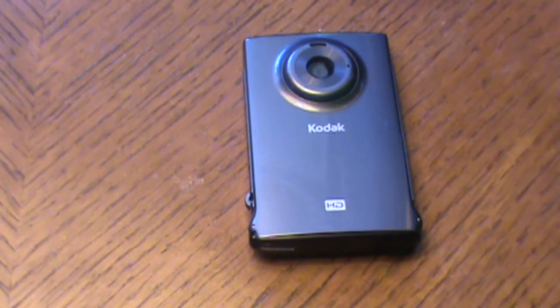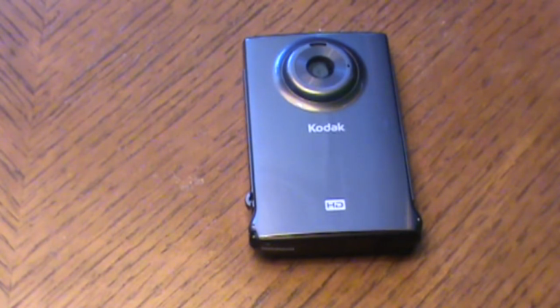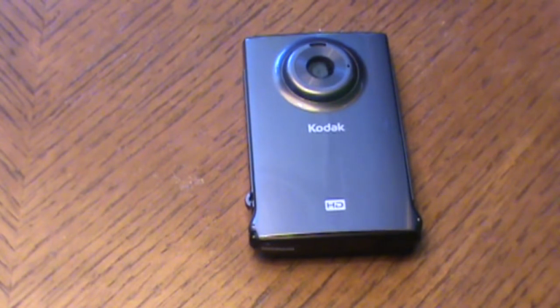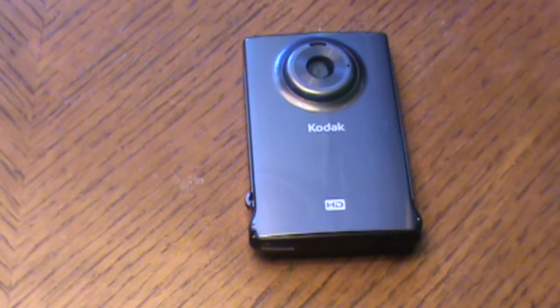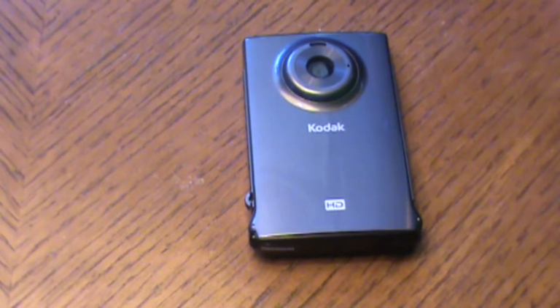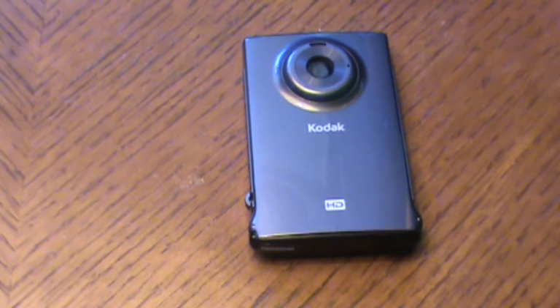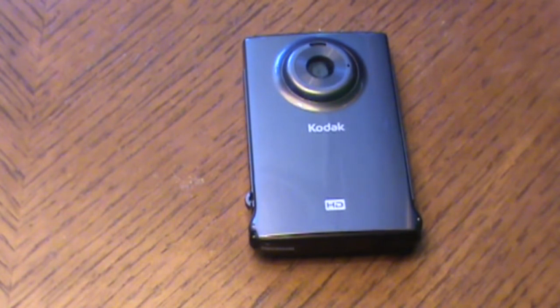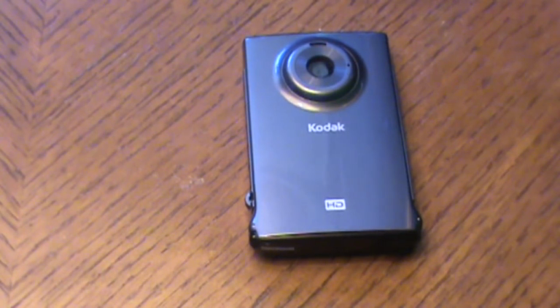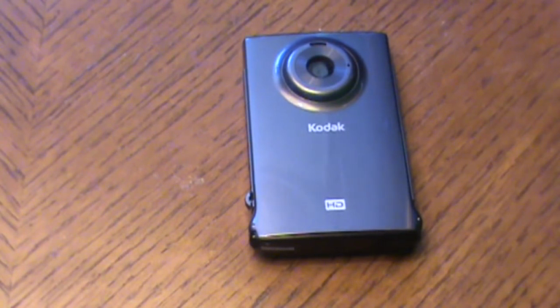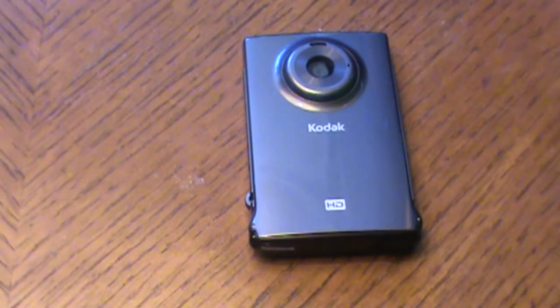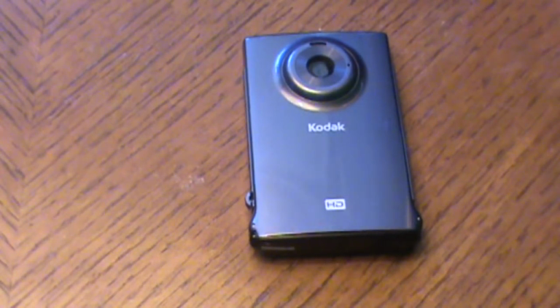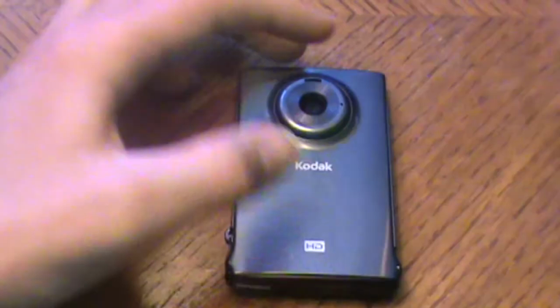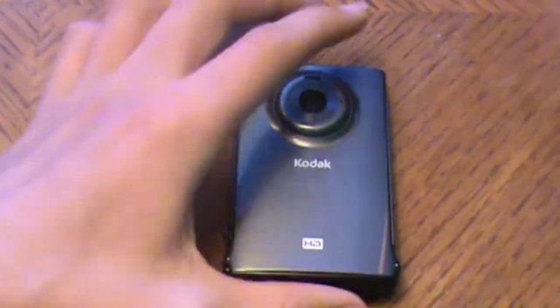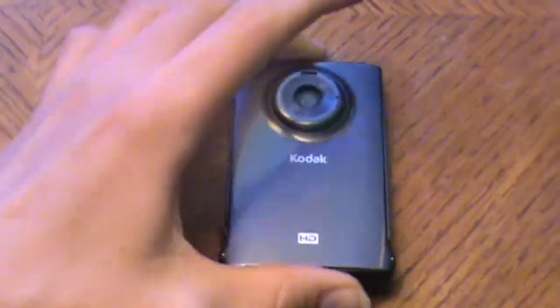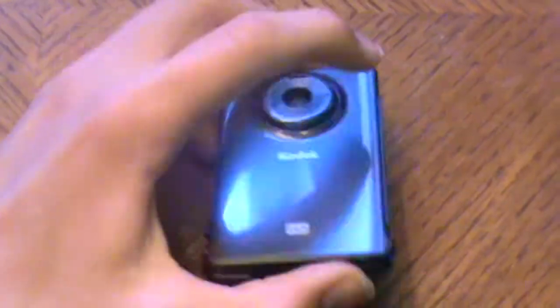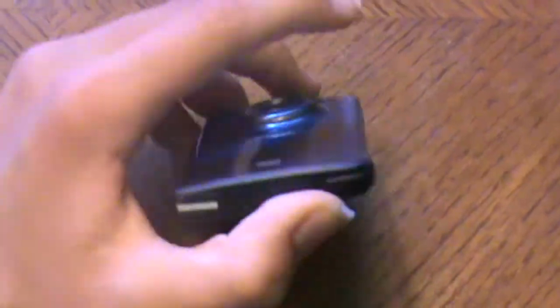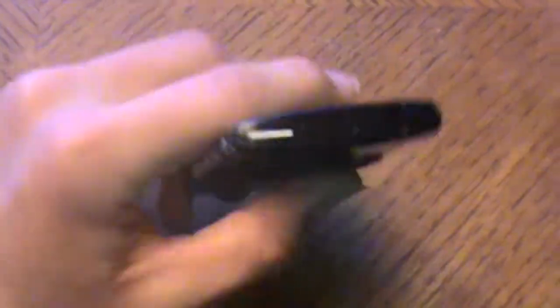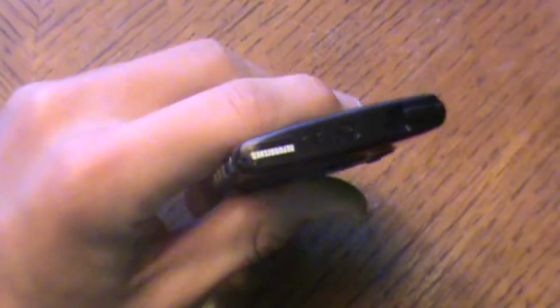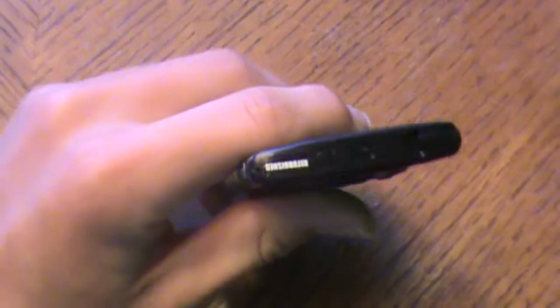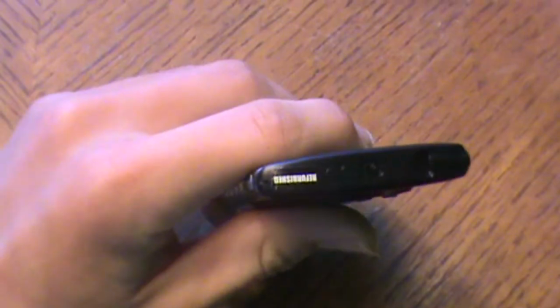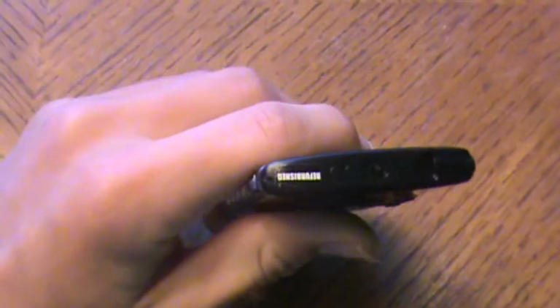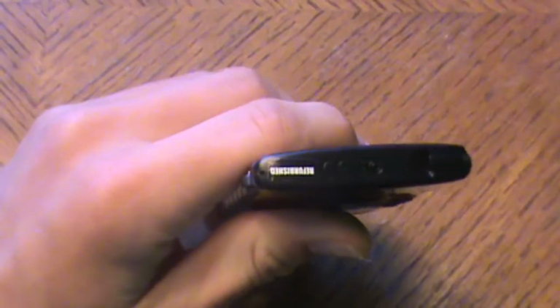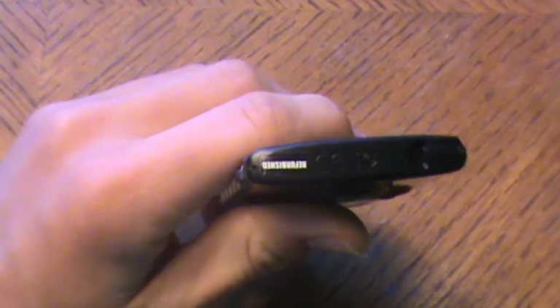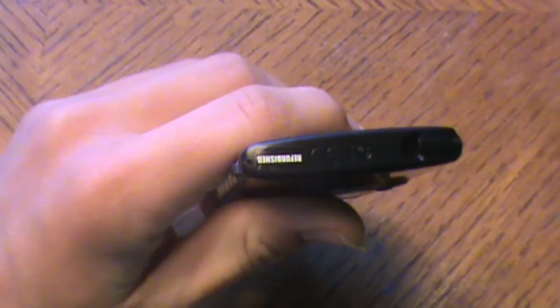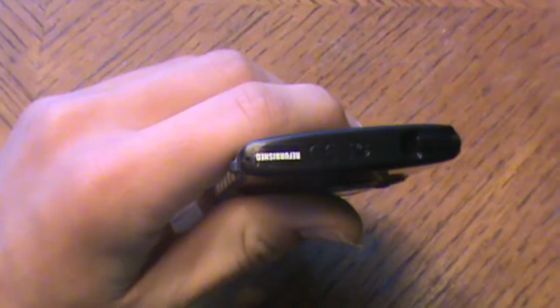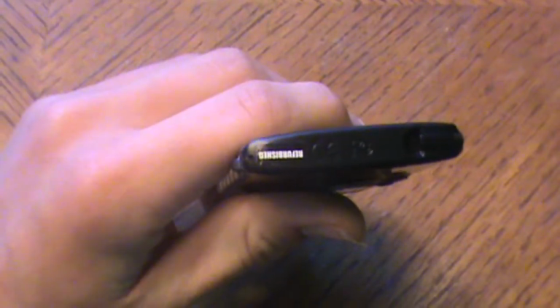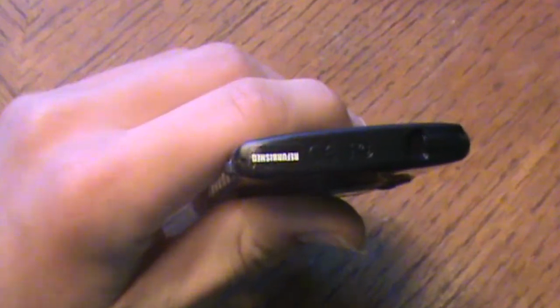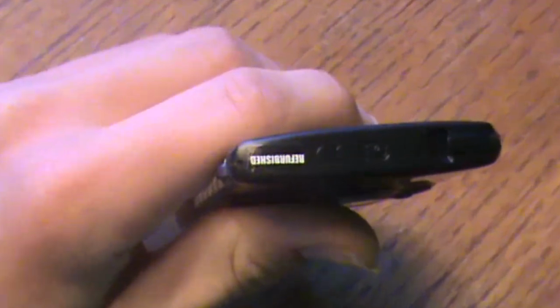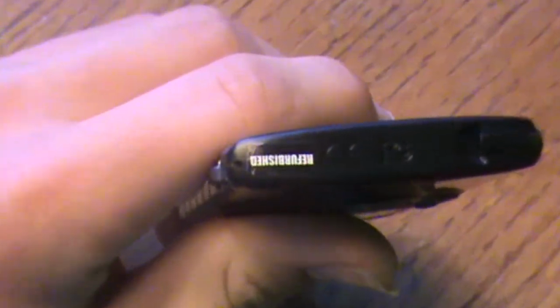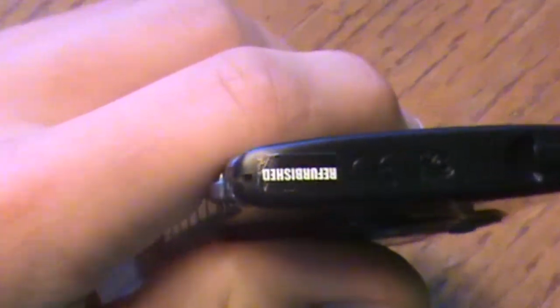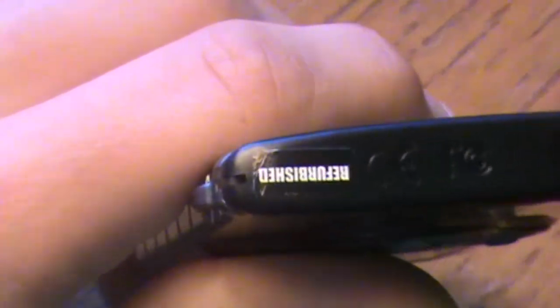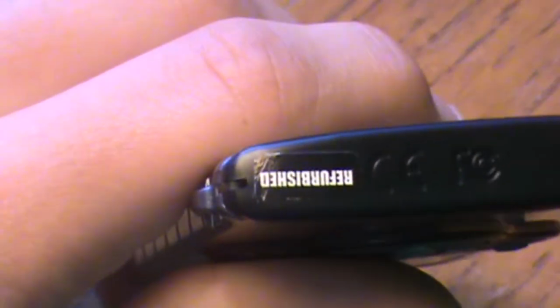The one I got is refurbished — it has the refurbished sticker down there.